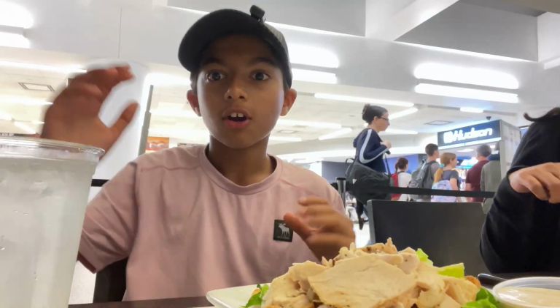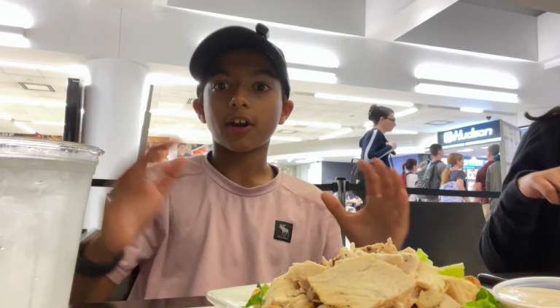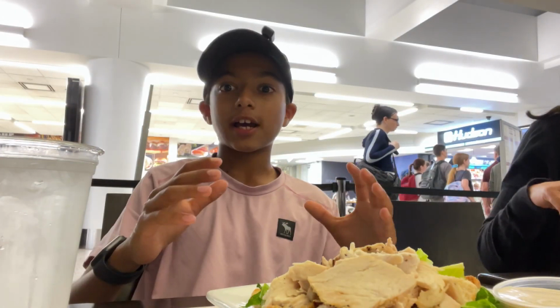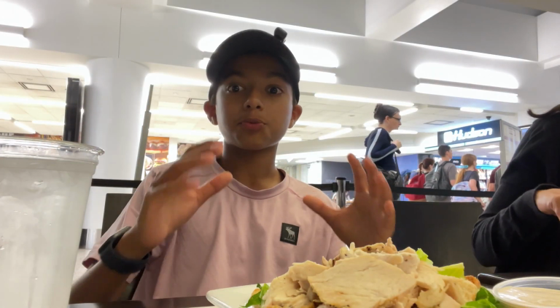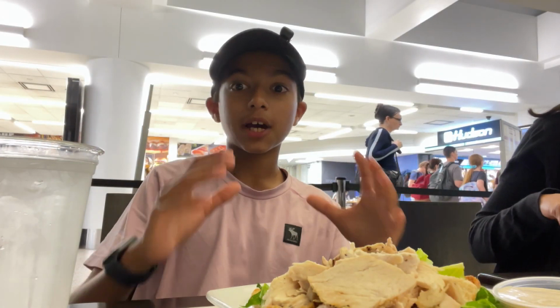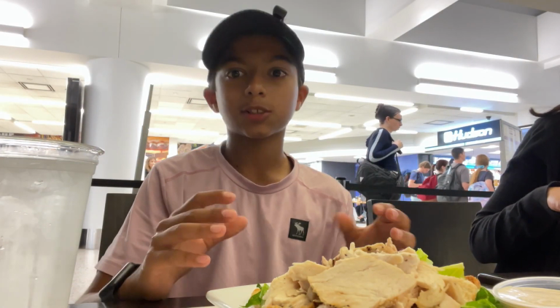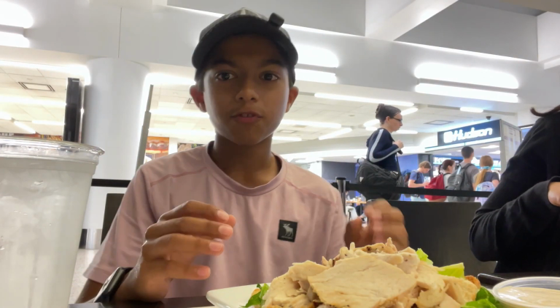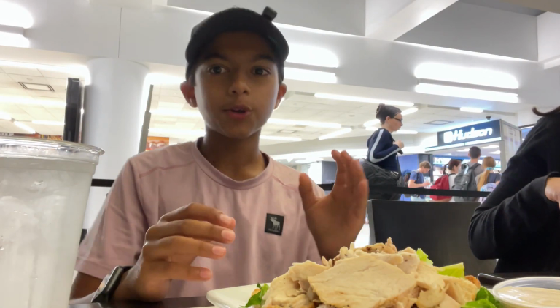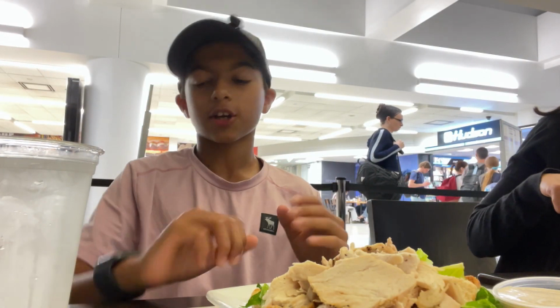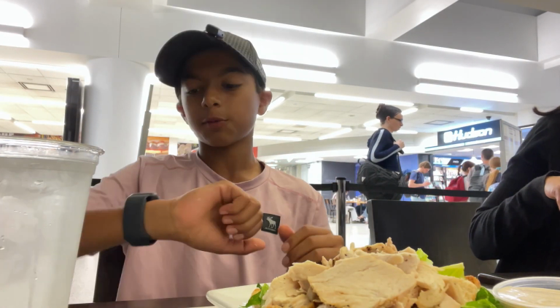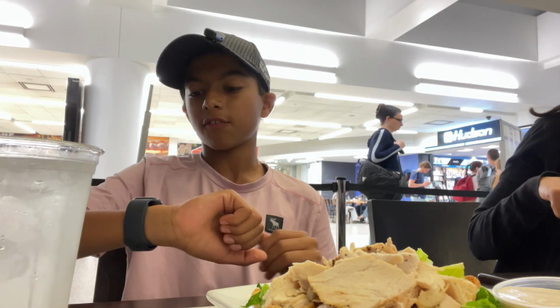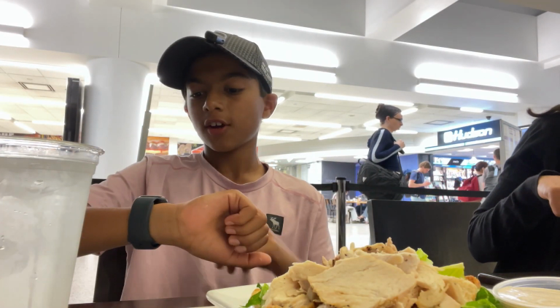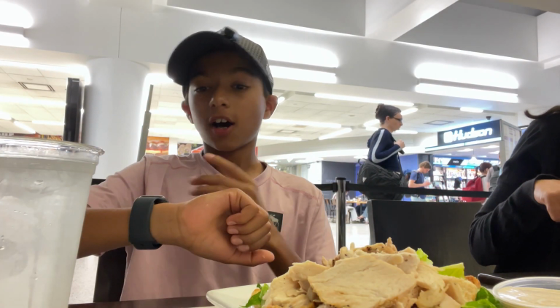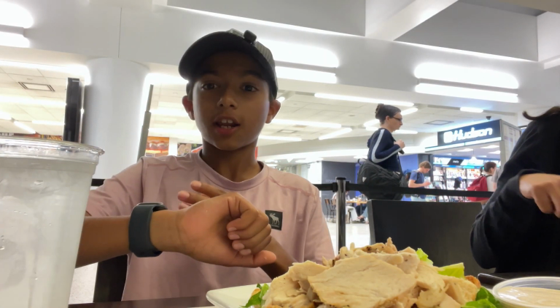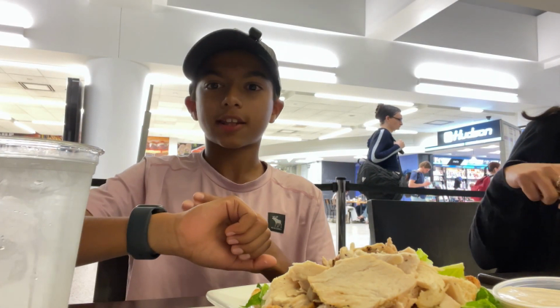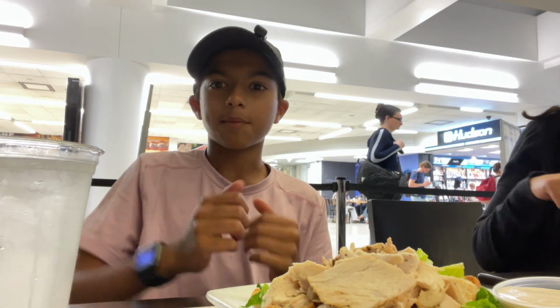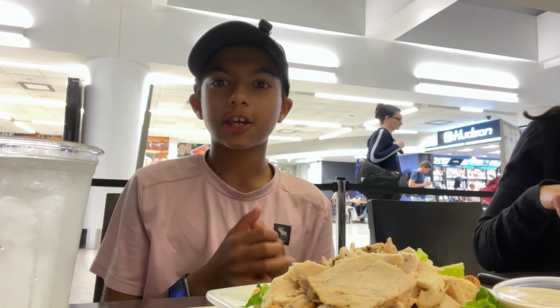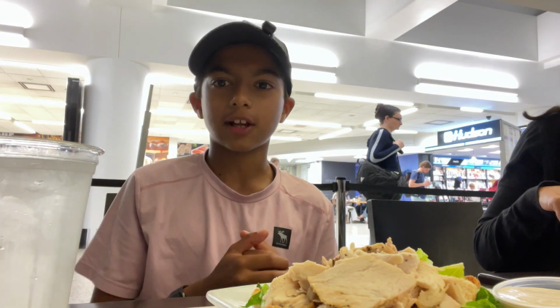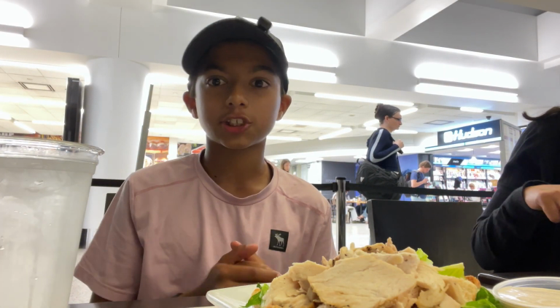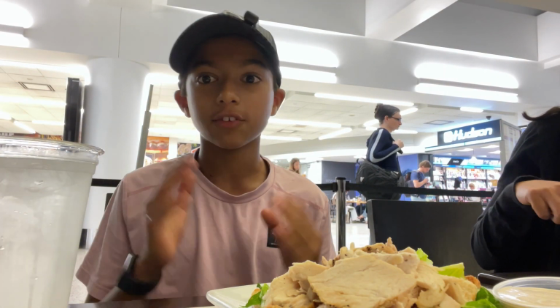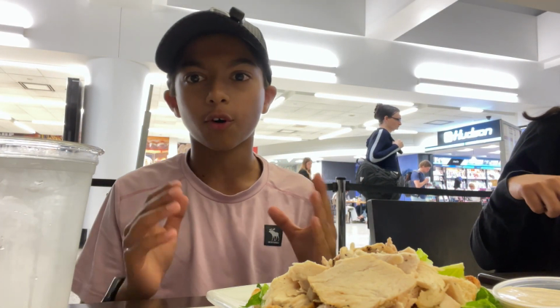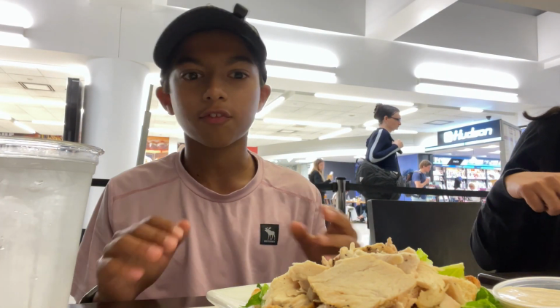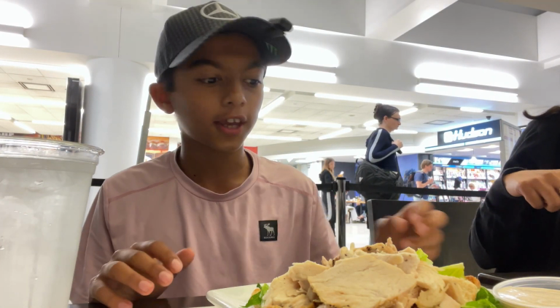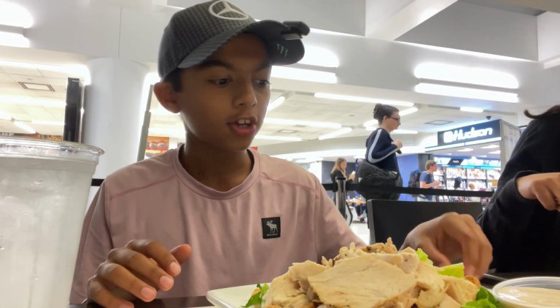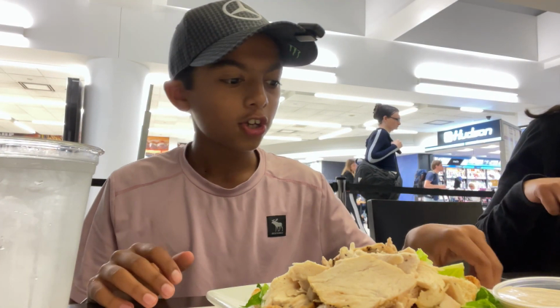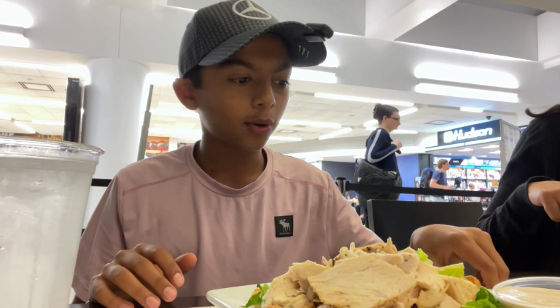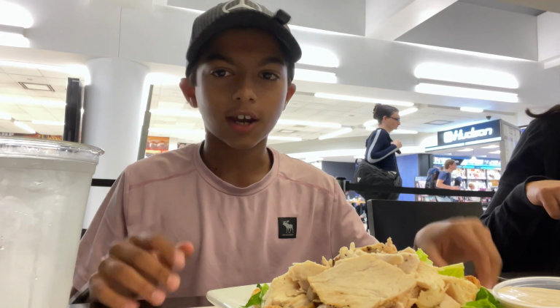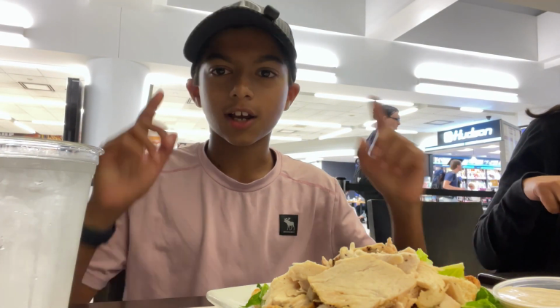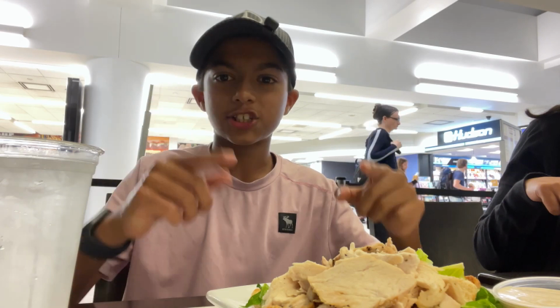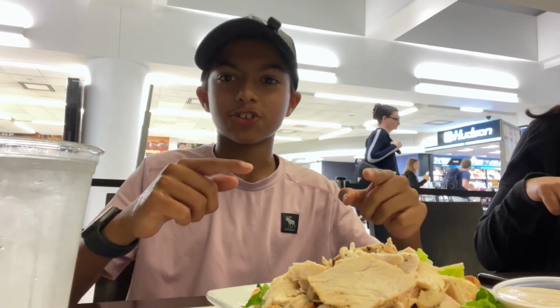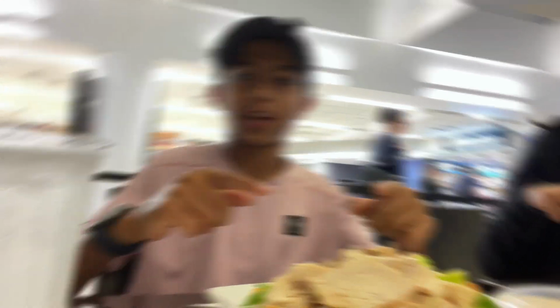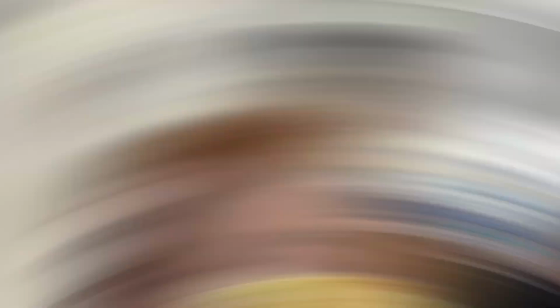We got some food here because we have a lot of time to kill before our flight. I got a Caesar salad.